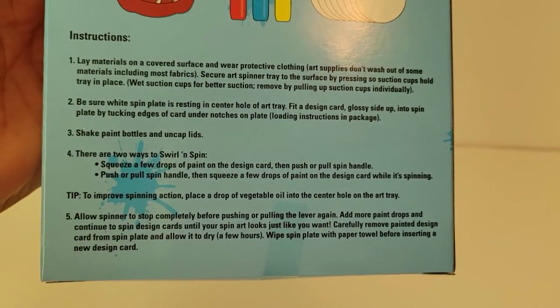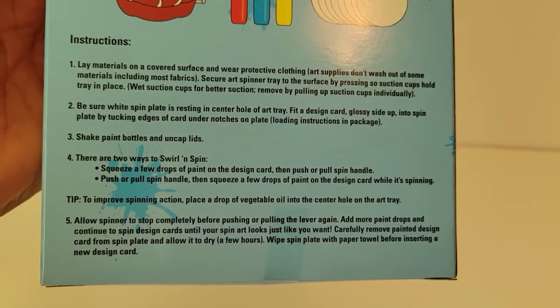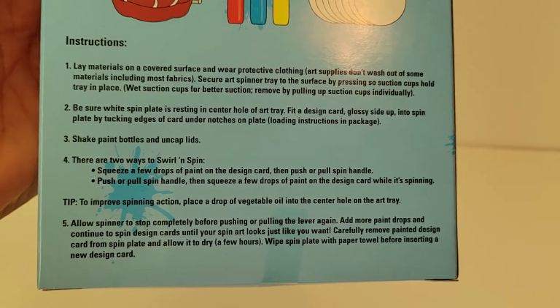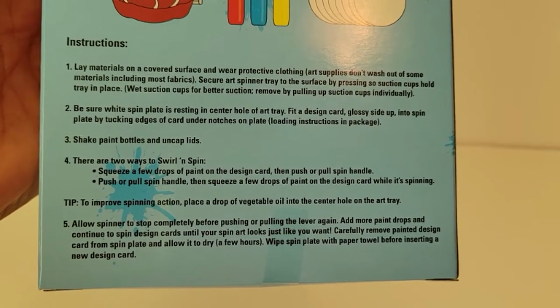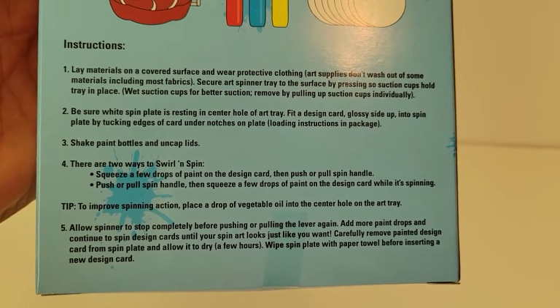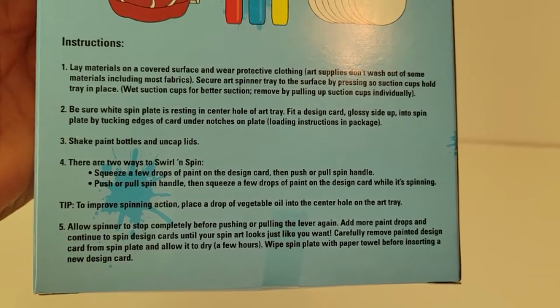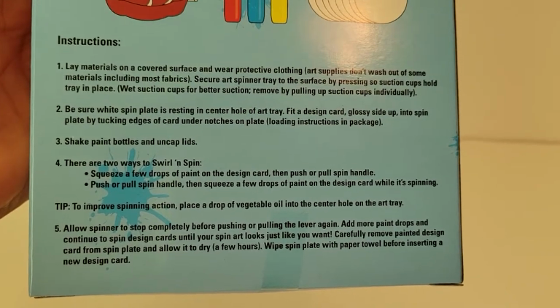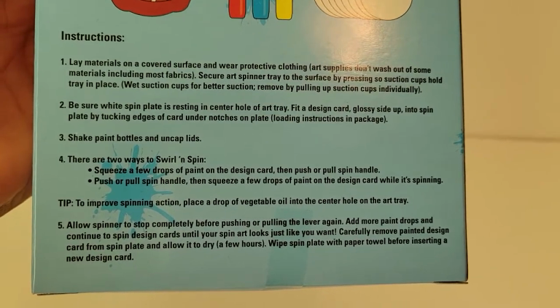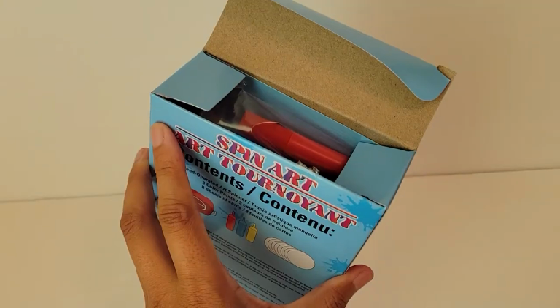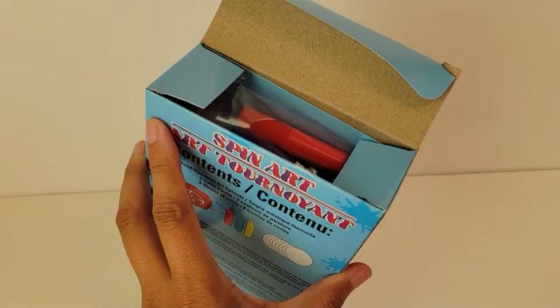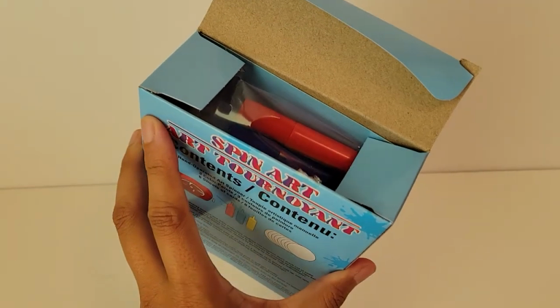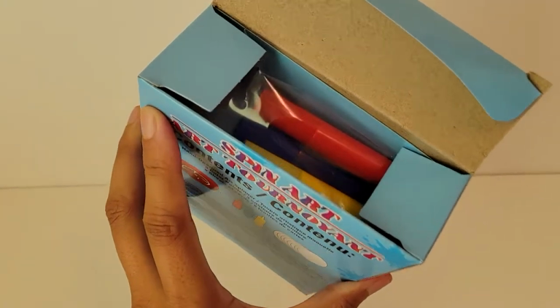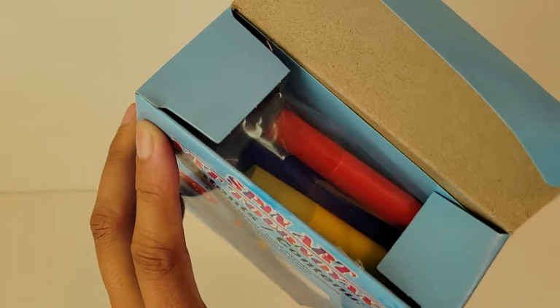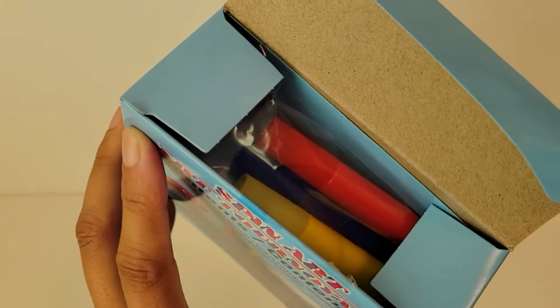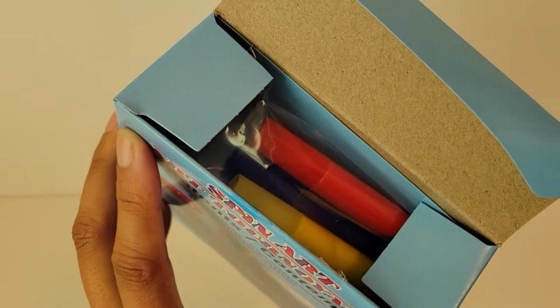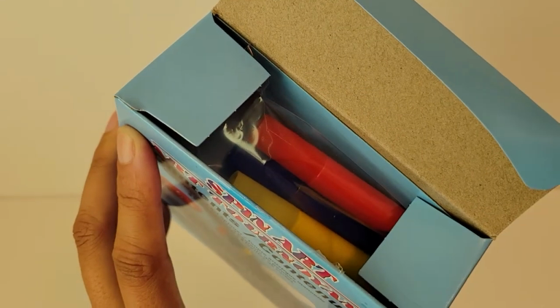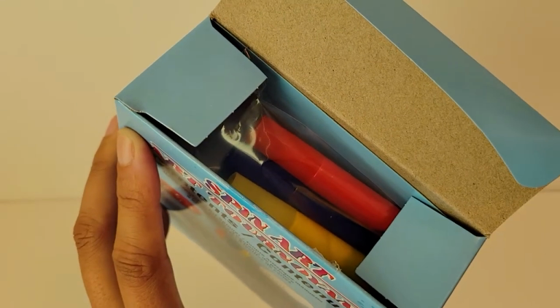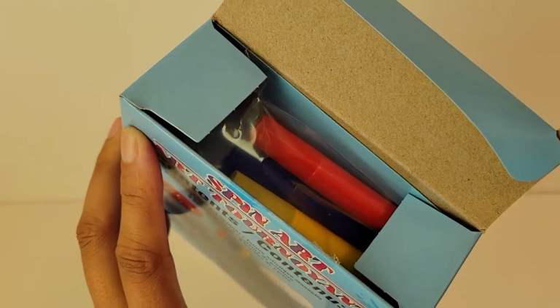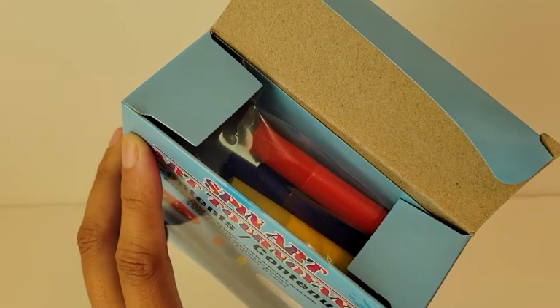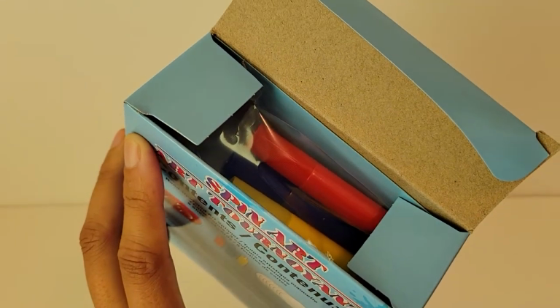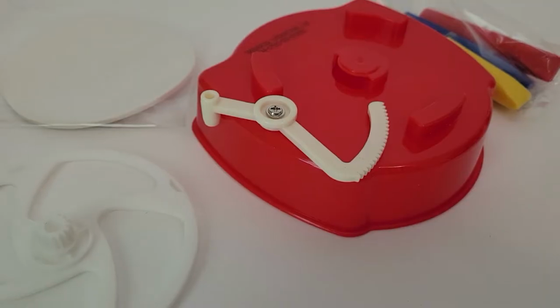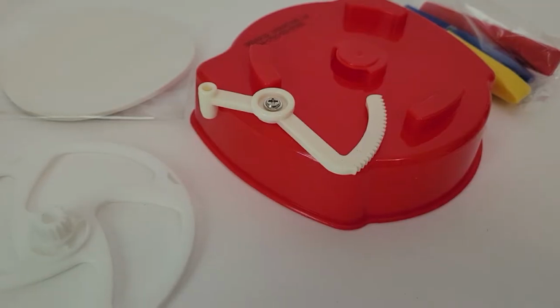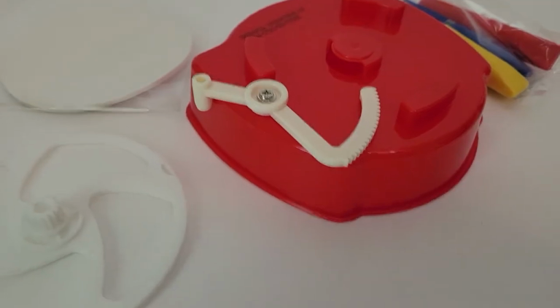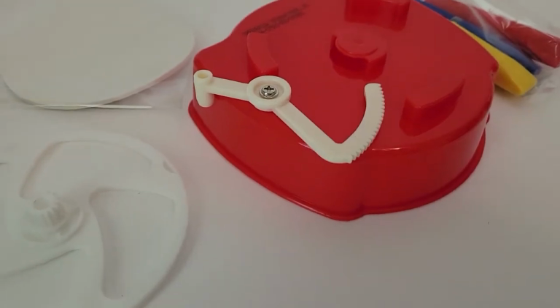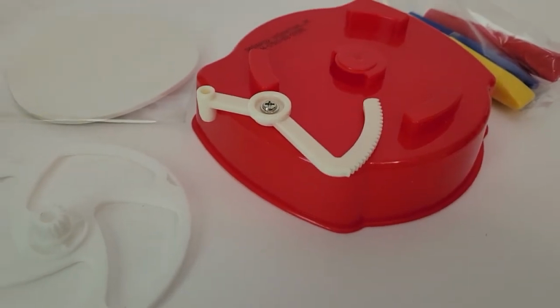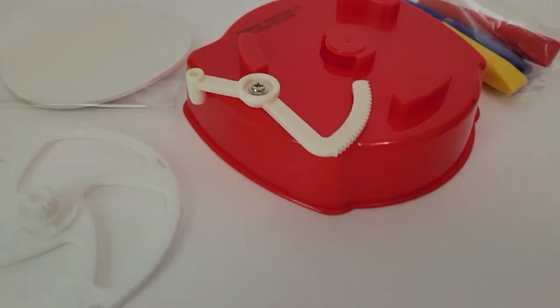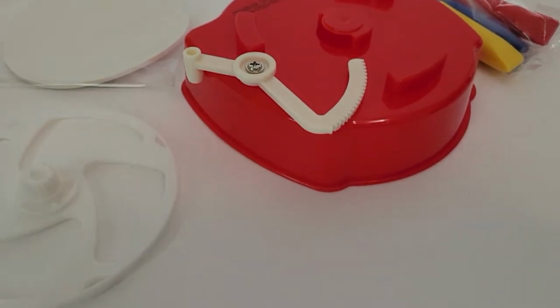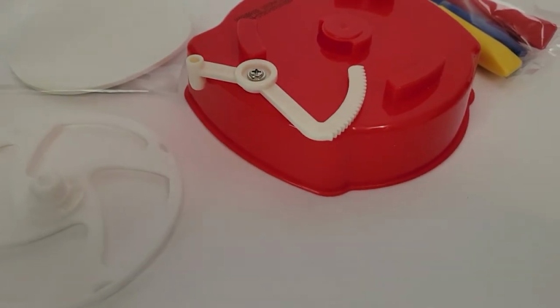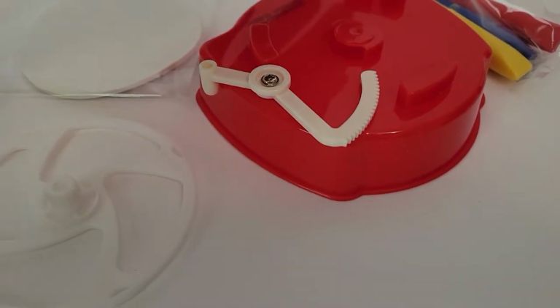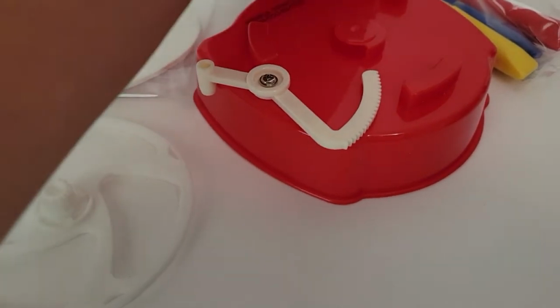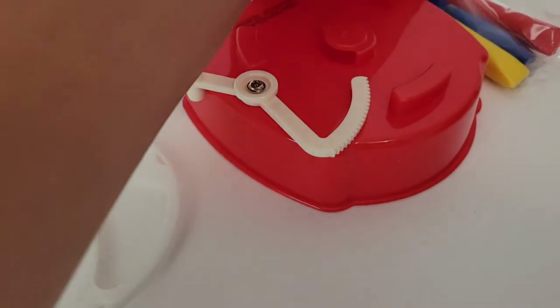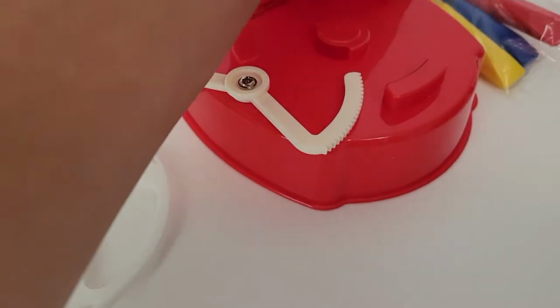So let's open it up. Here's everything out of the box.